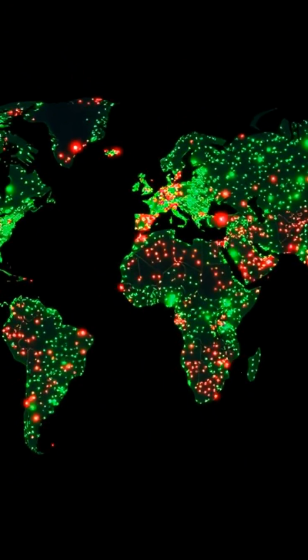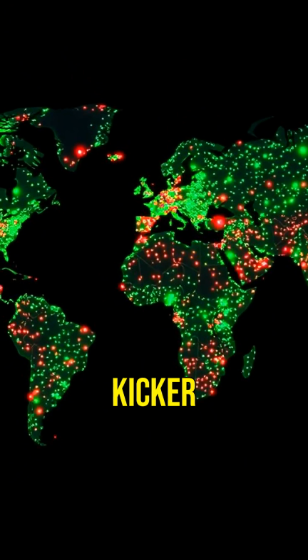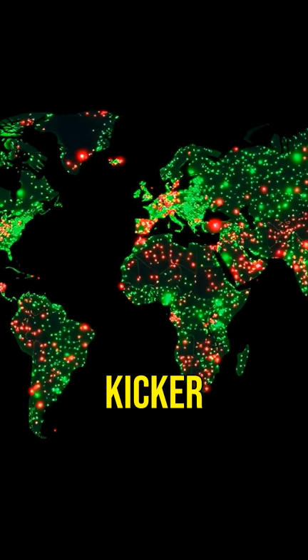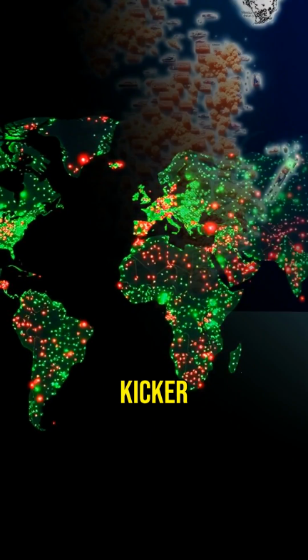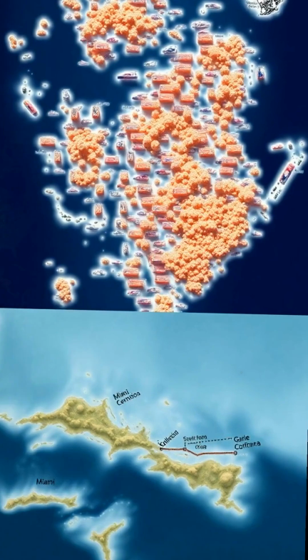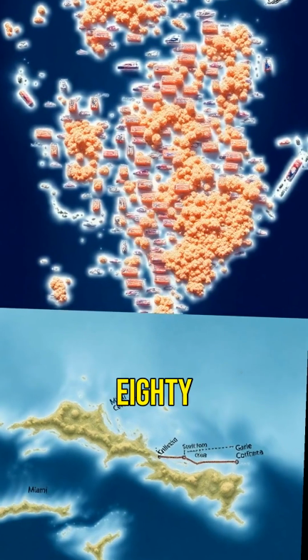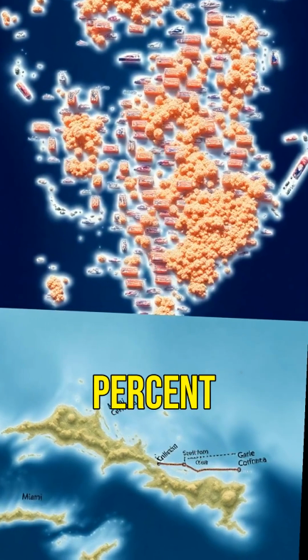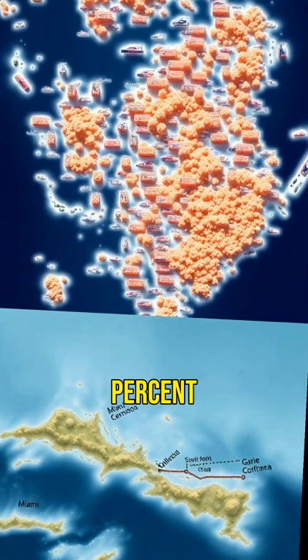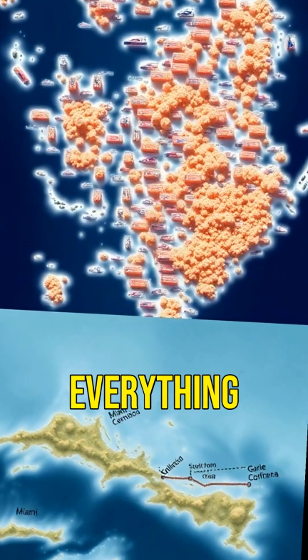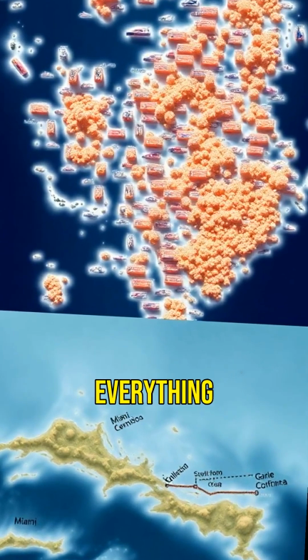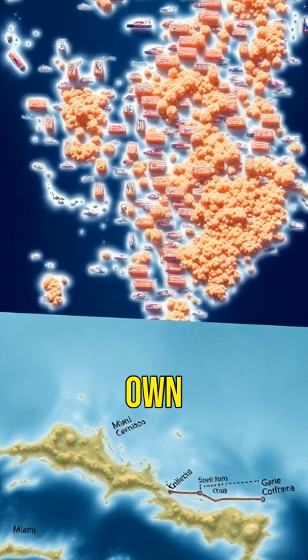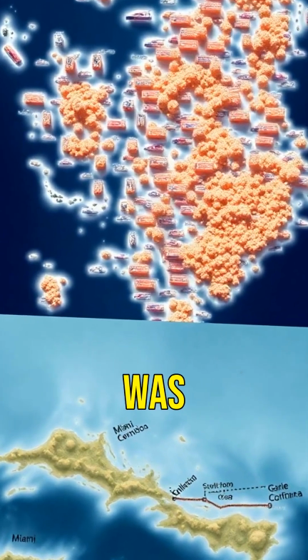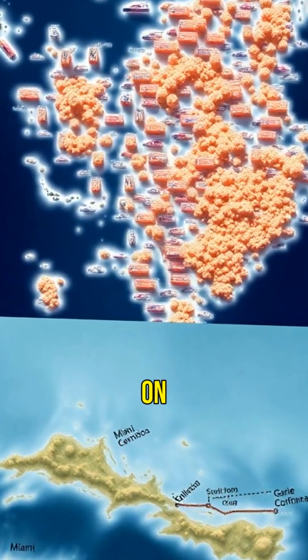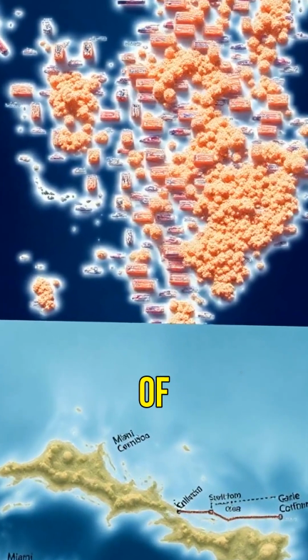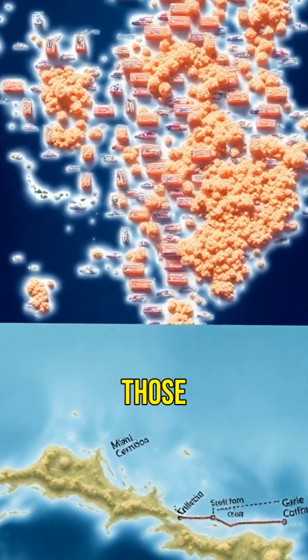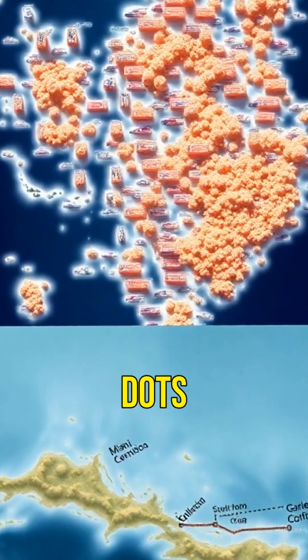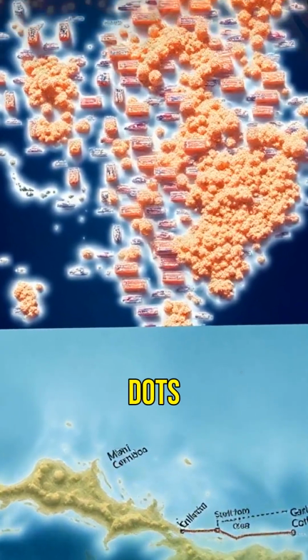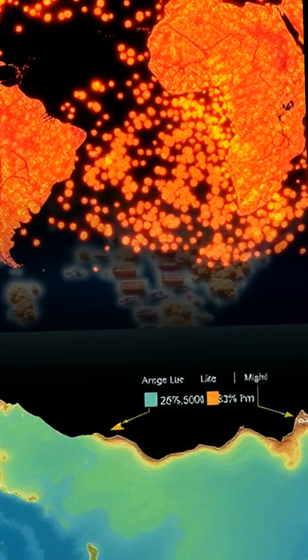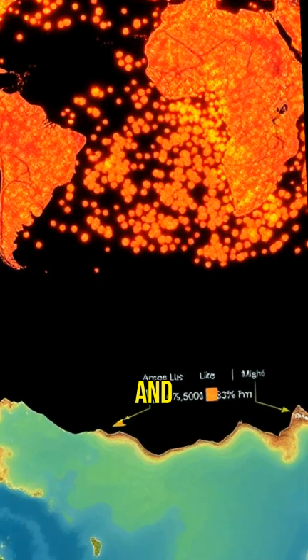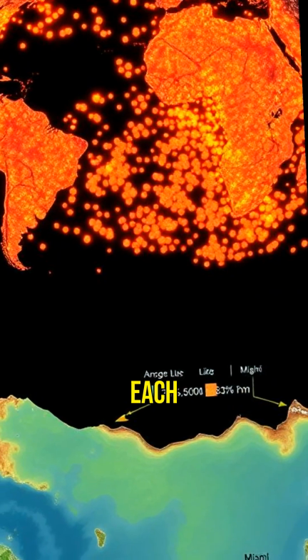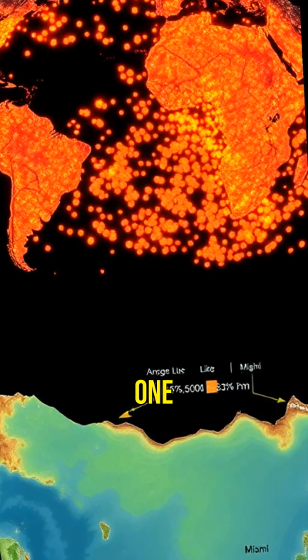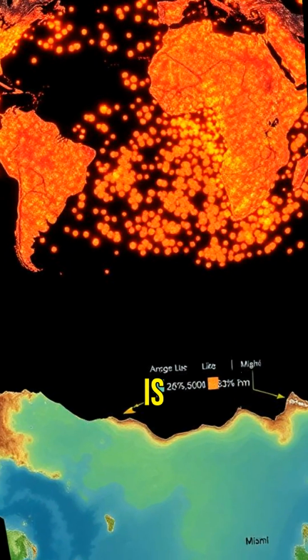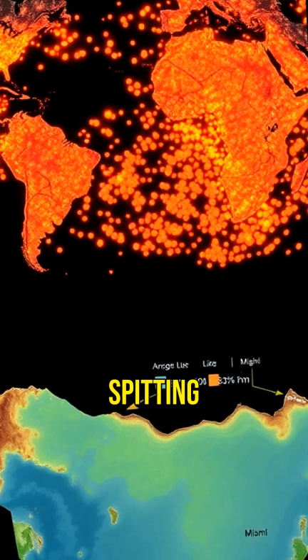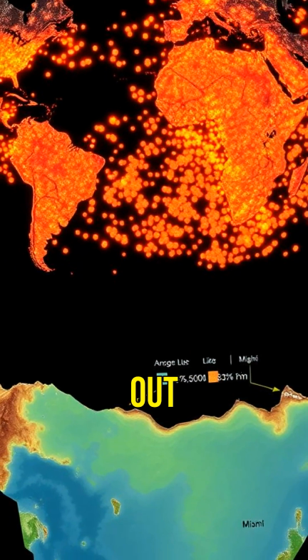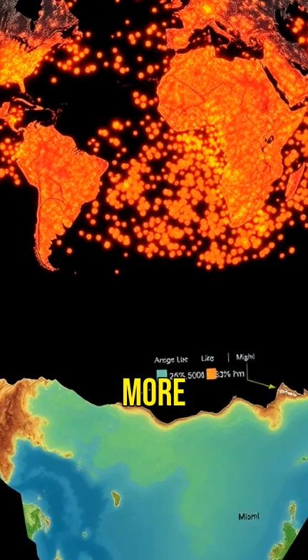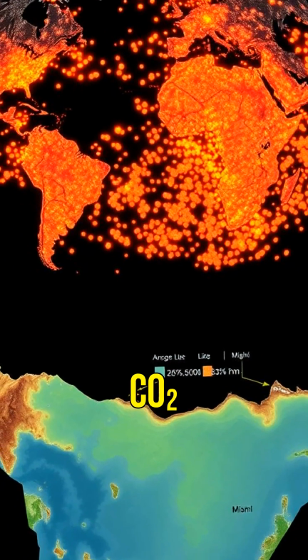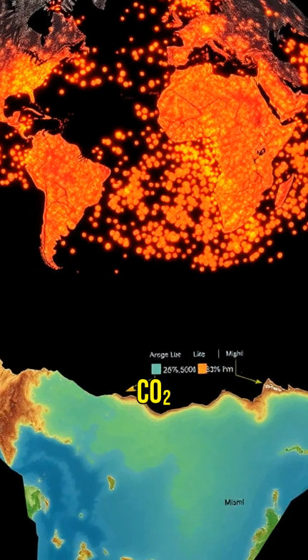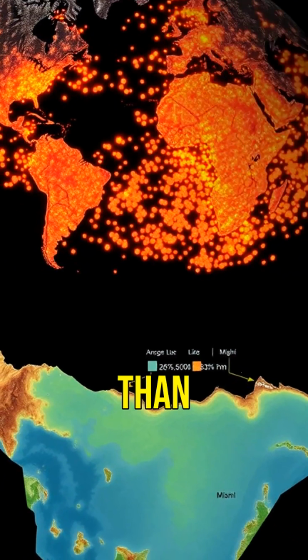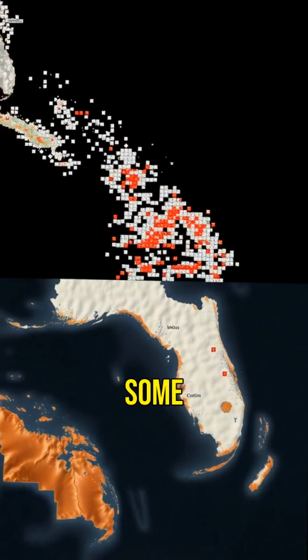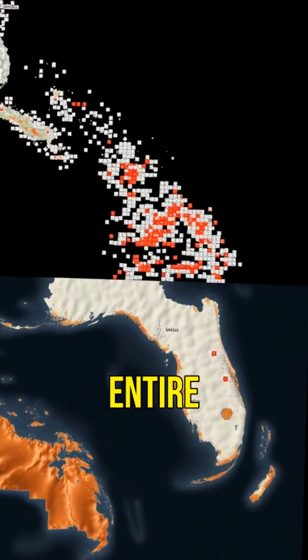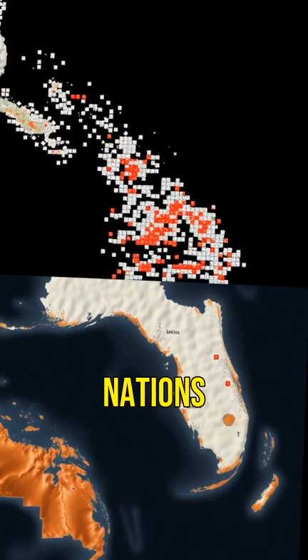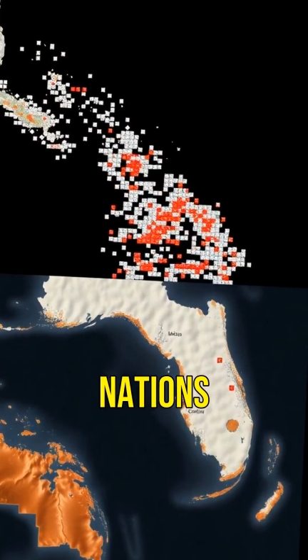The kicker? Eighty percent of everything you own was on one of those dots, and each one is spitting out more CO2 than some entire nations.